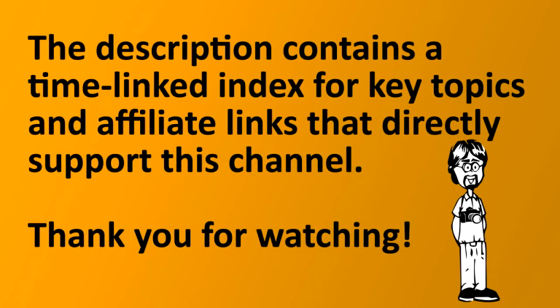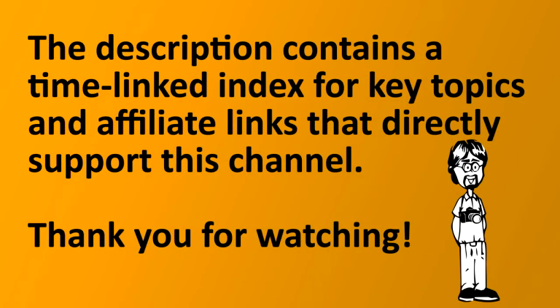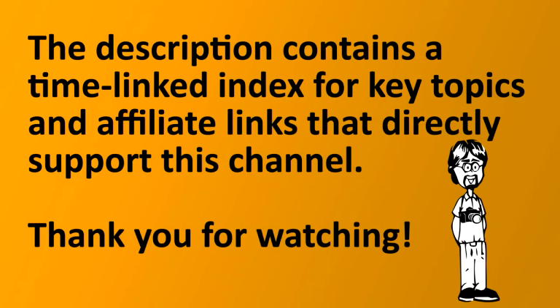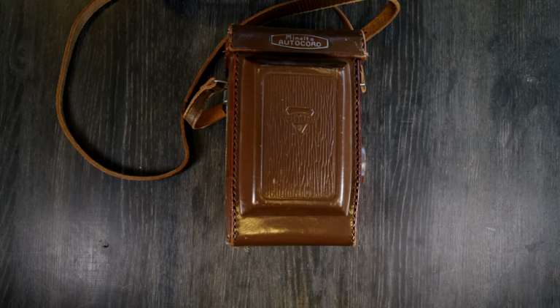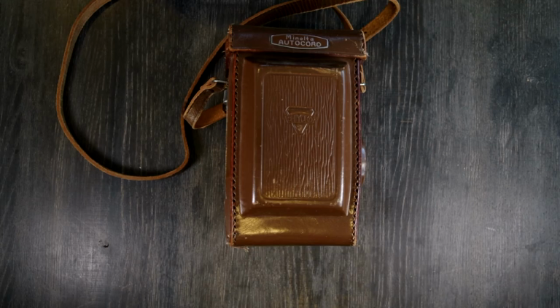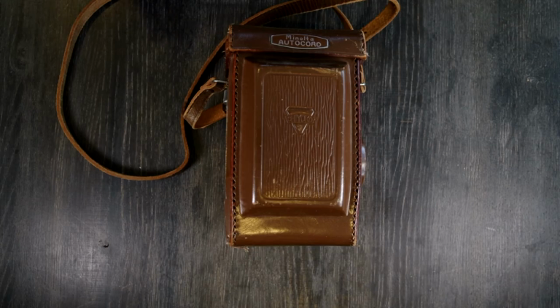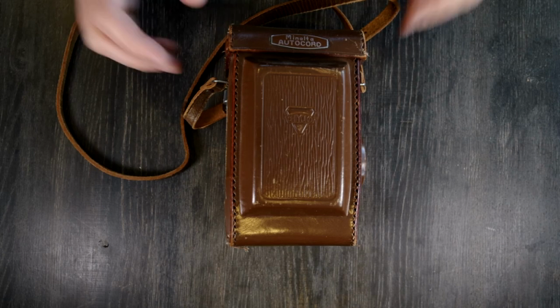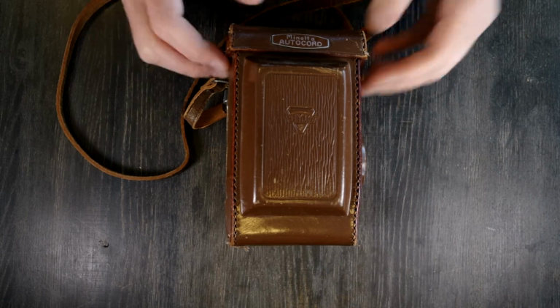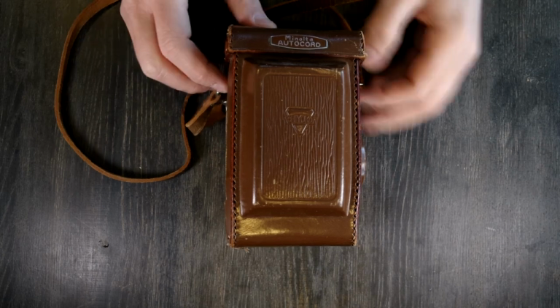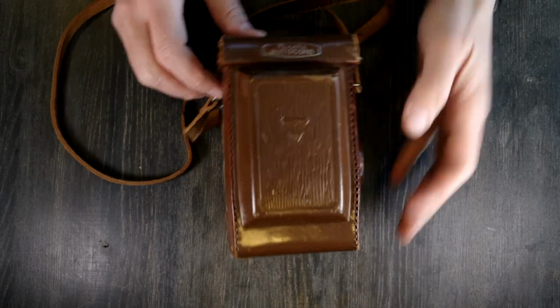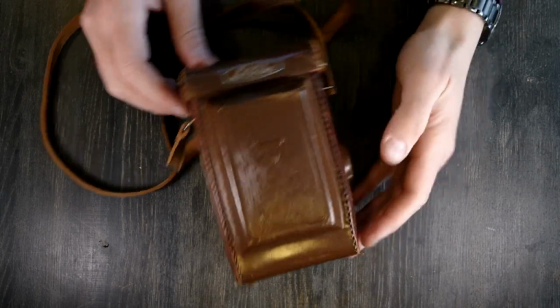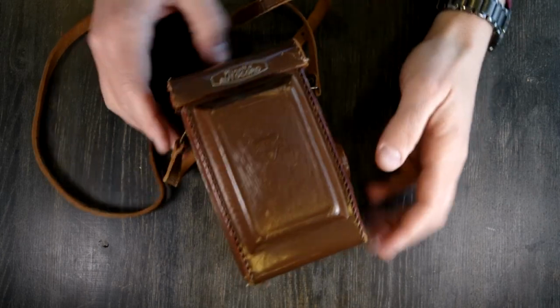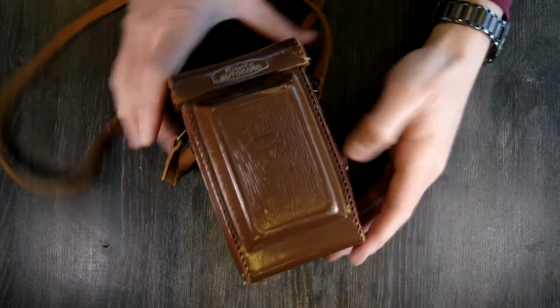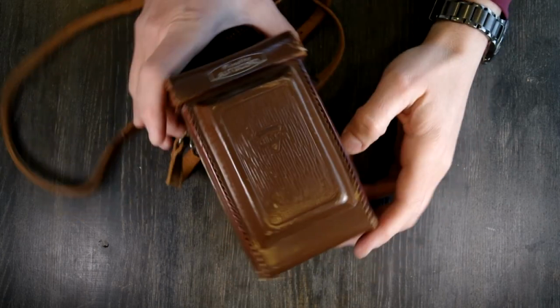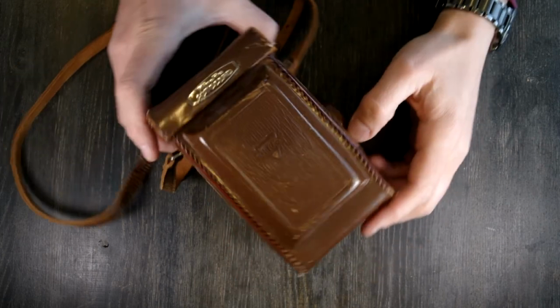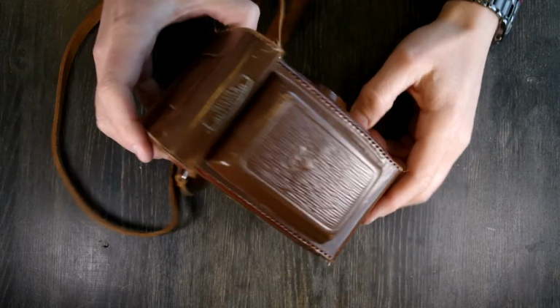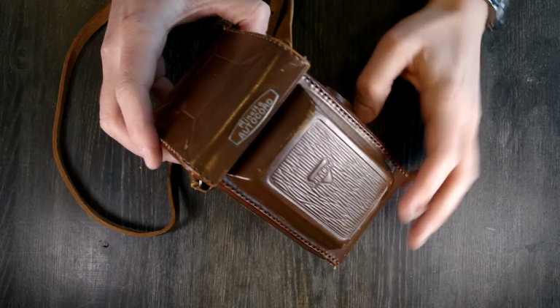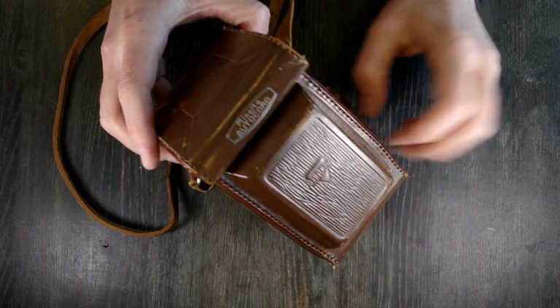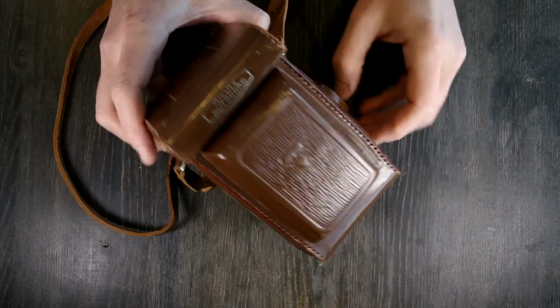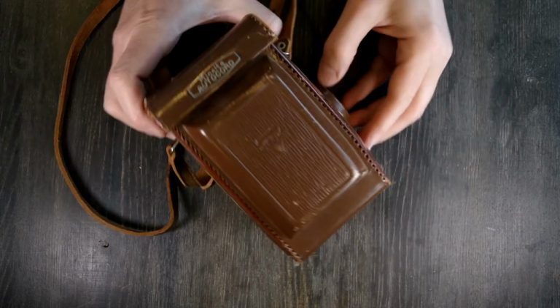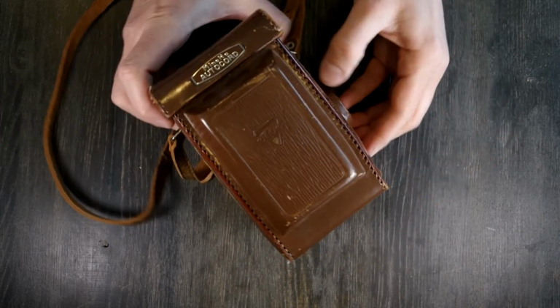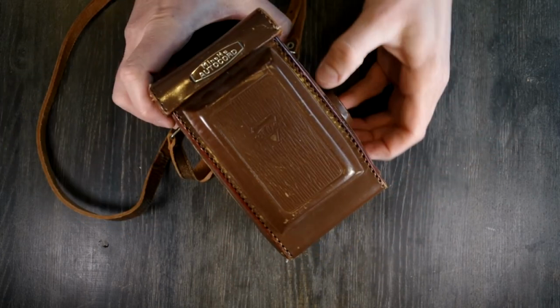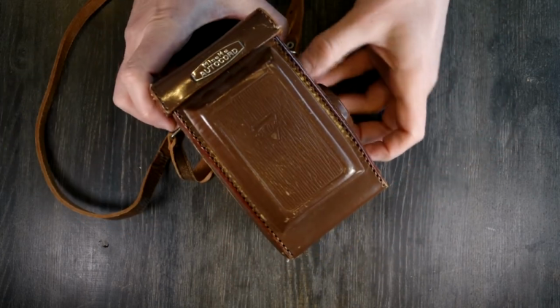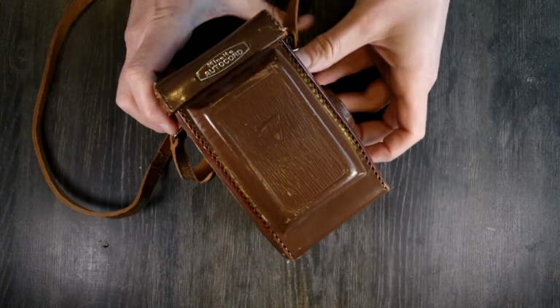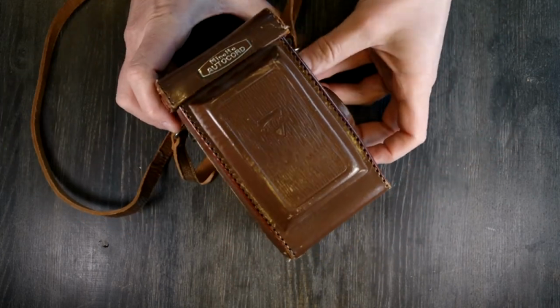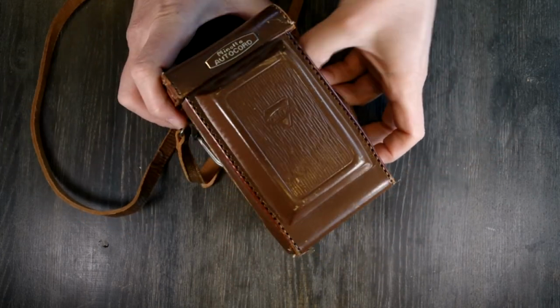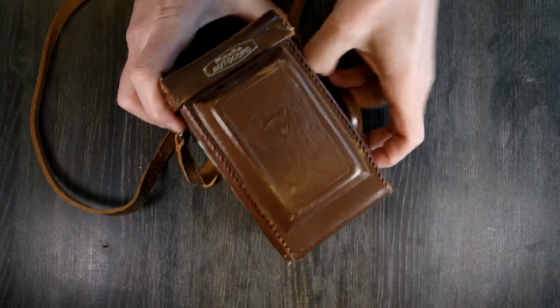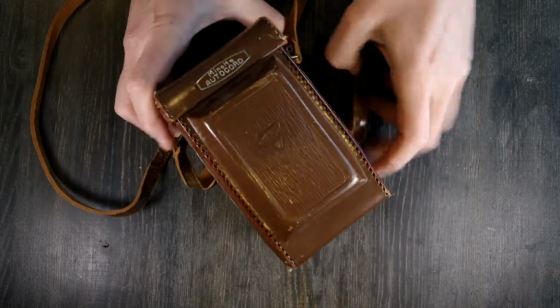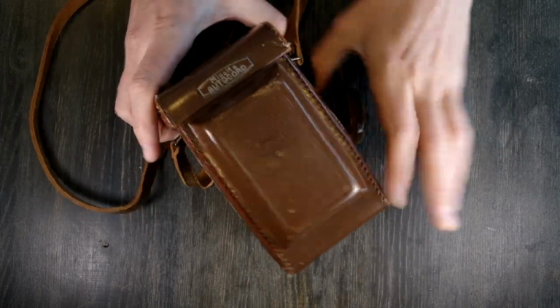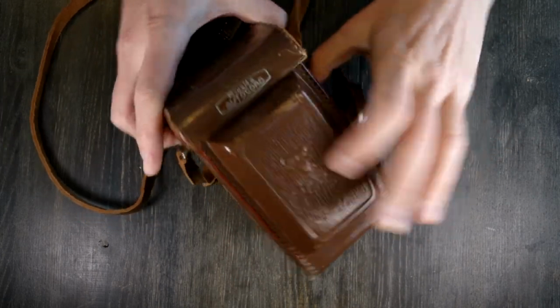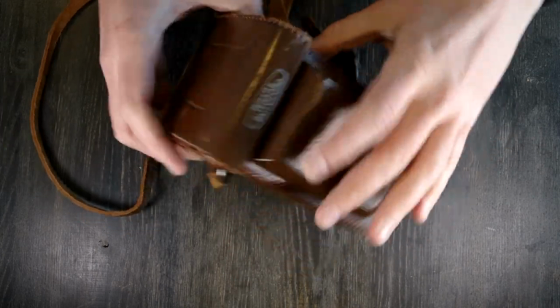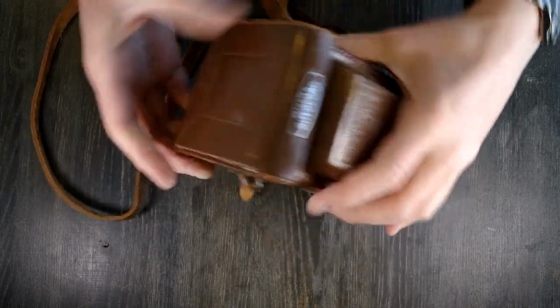Hey everybody and welcome to my video on the Minolta Auto Cord.